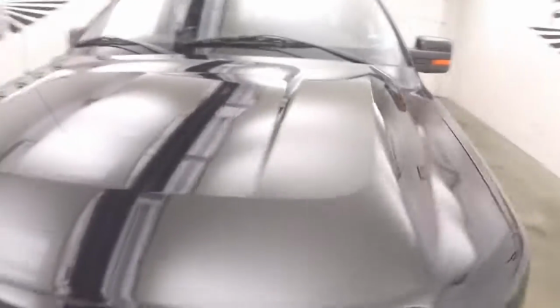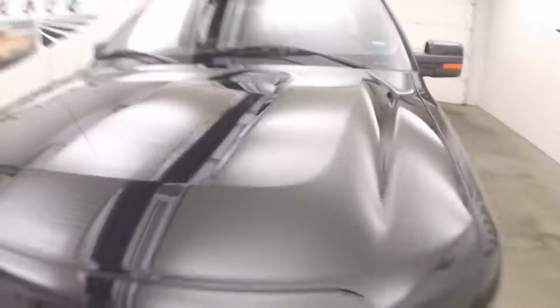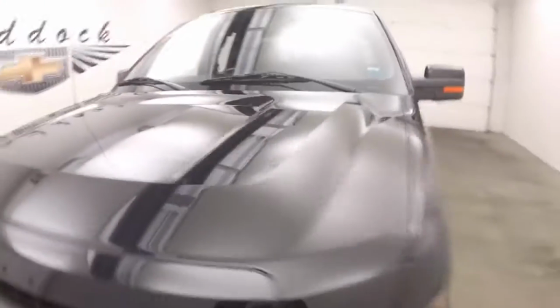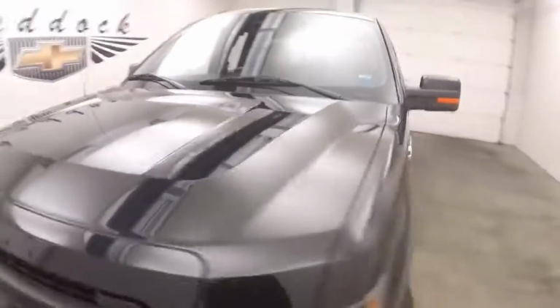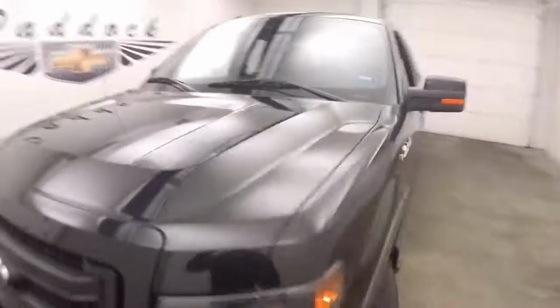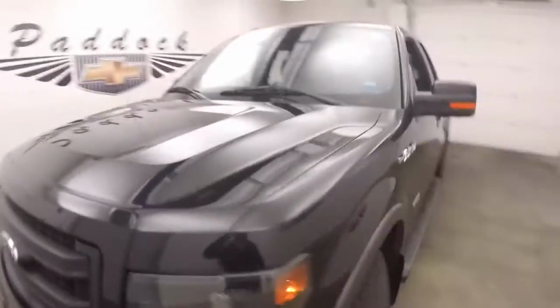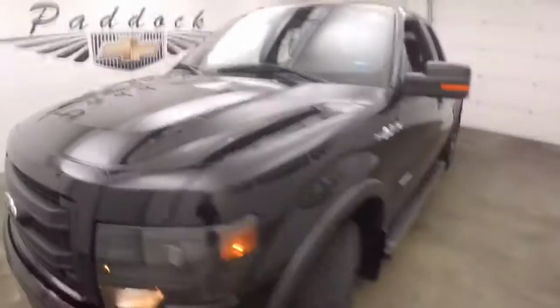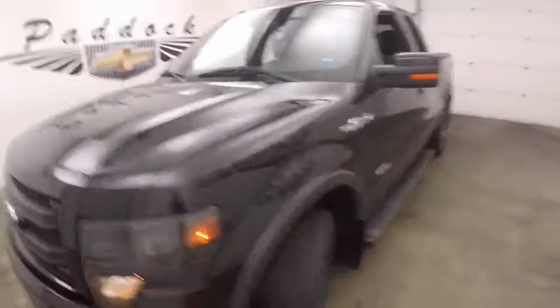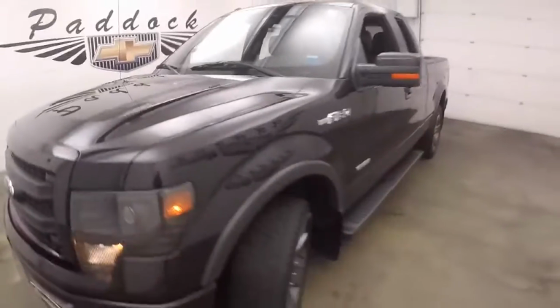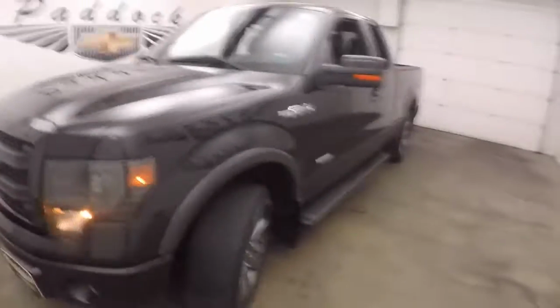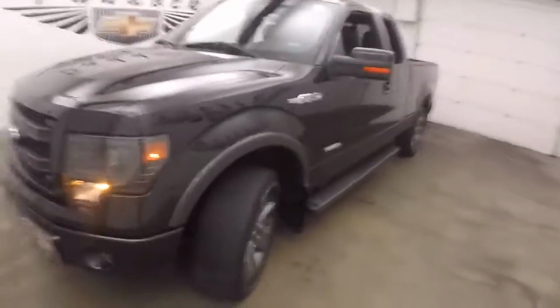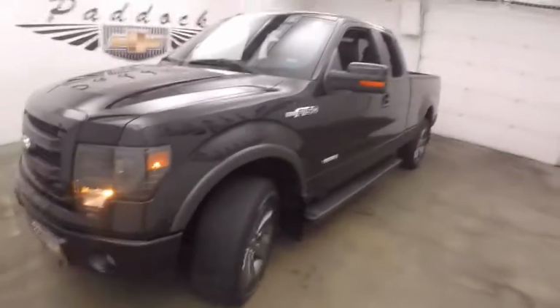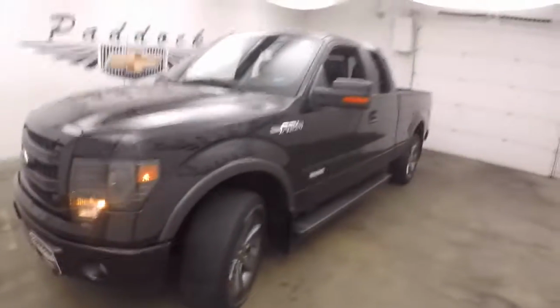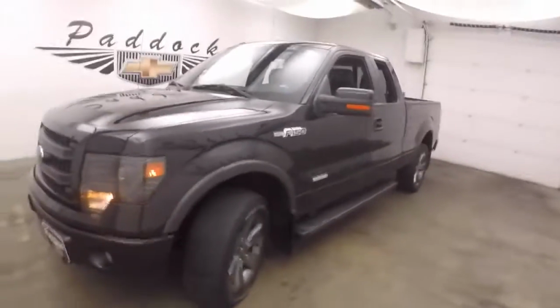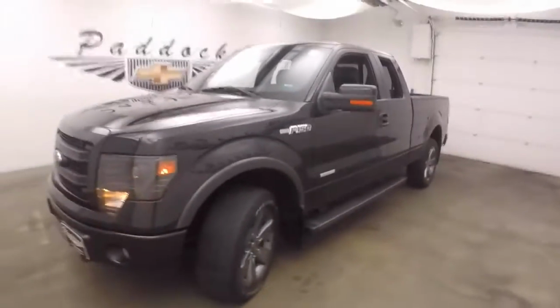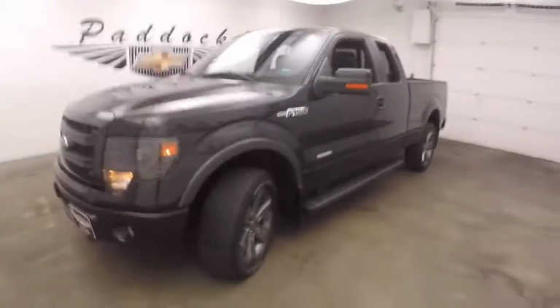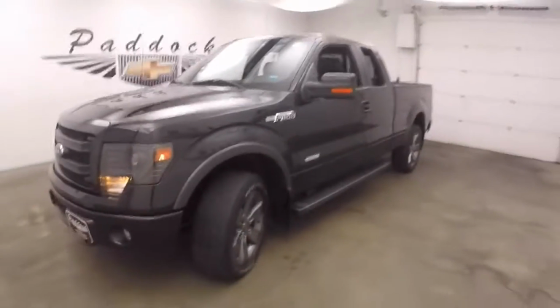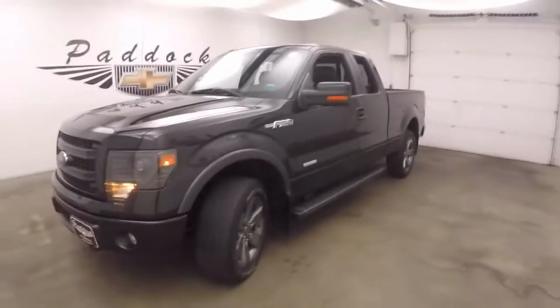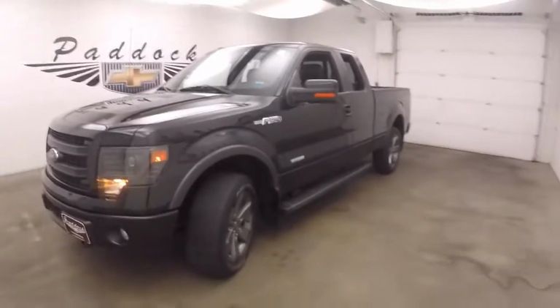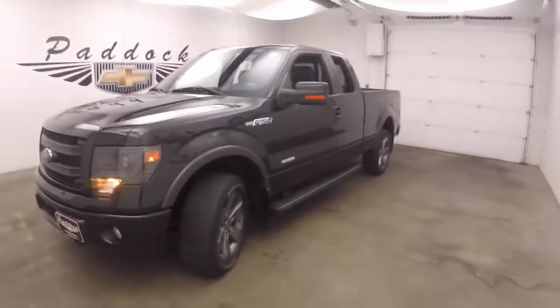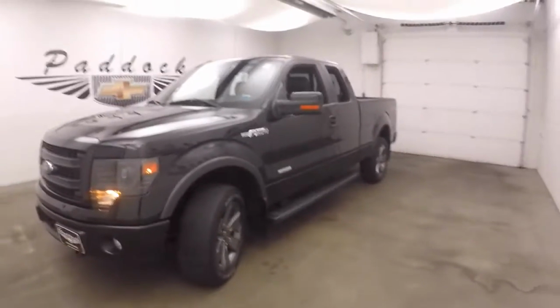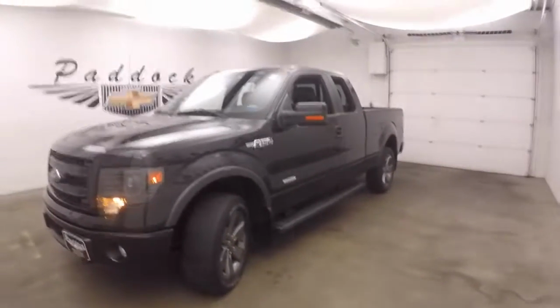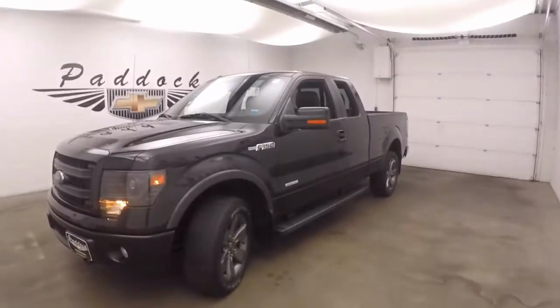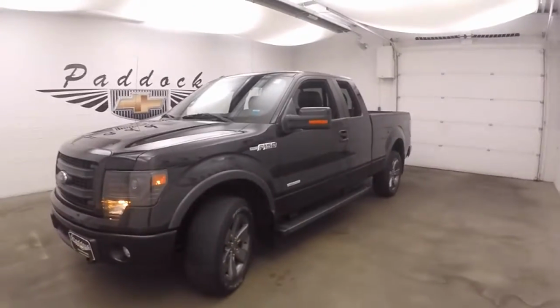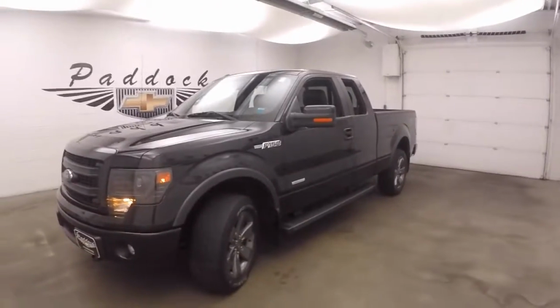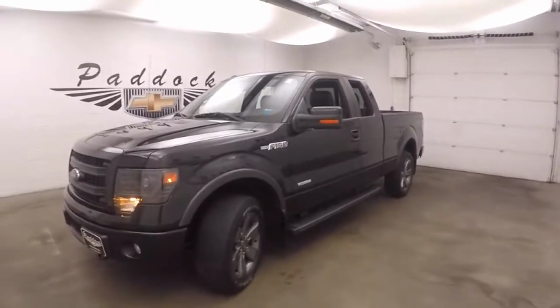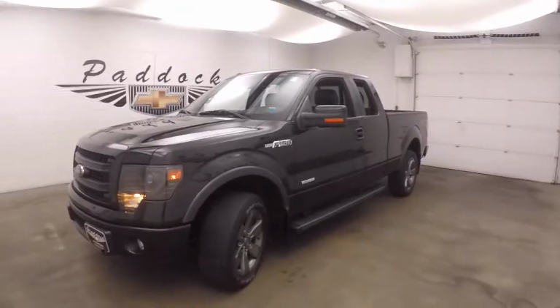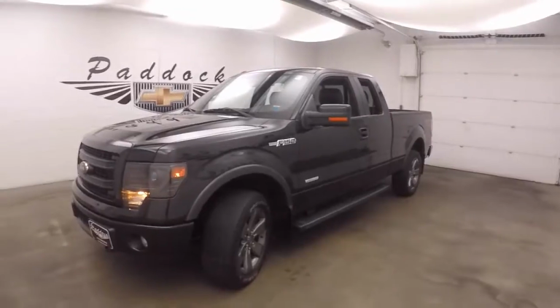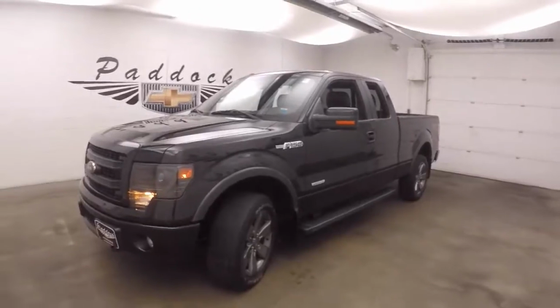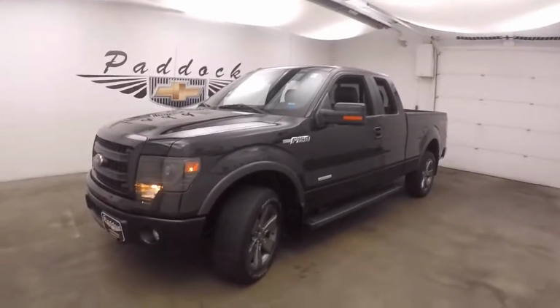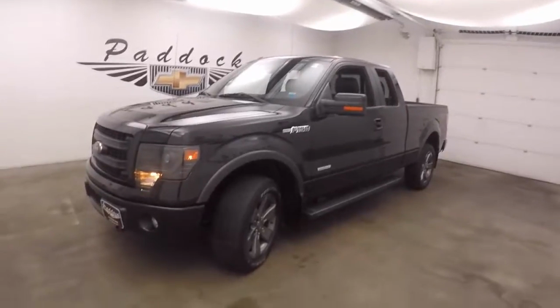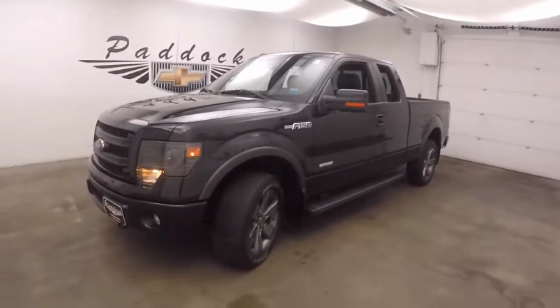This is the 2014 Ford F-150 FX4 EcoBoost, and that's what it looks like.